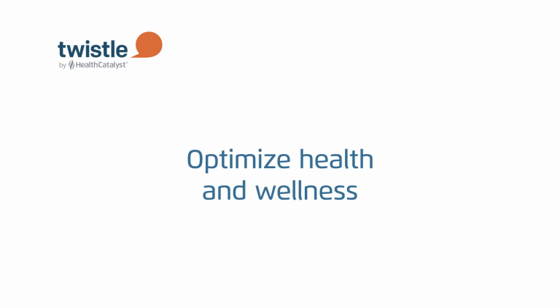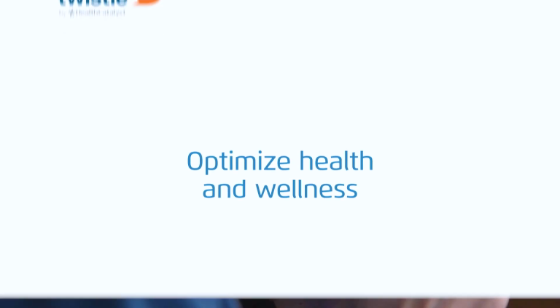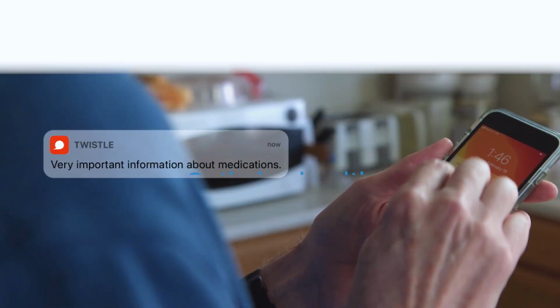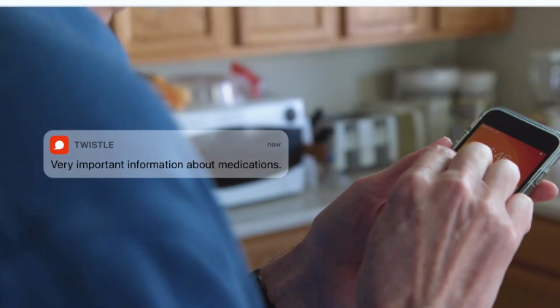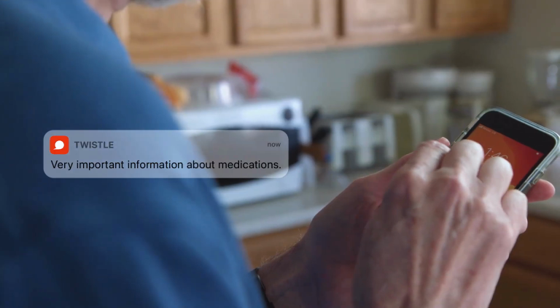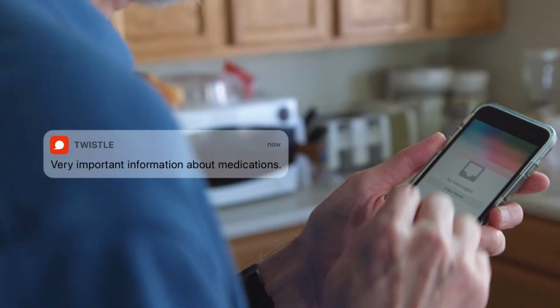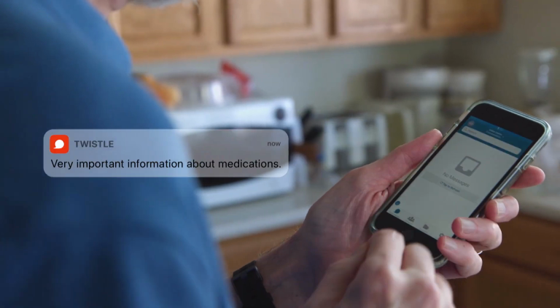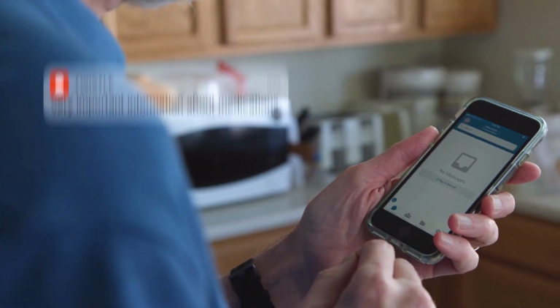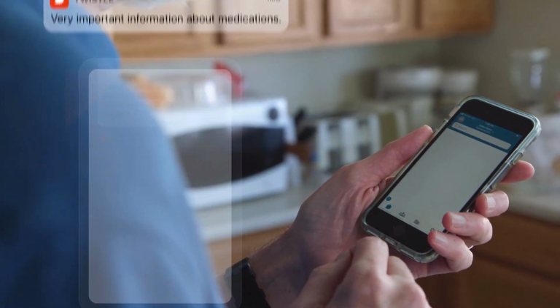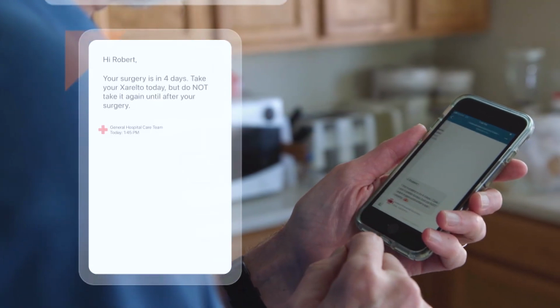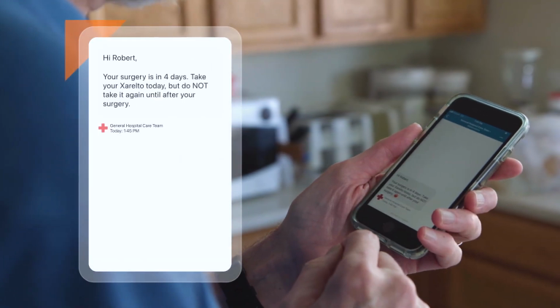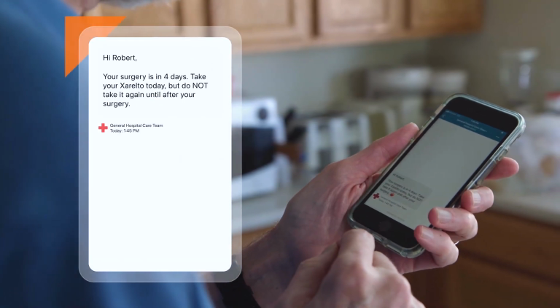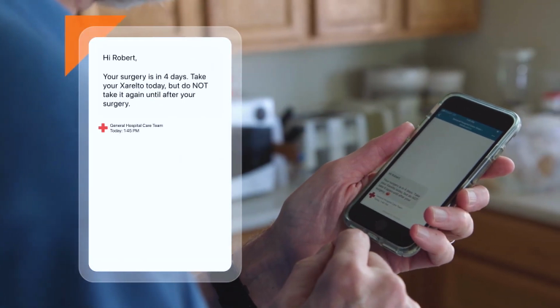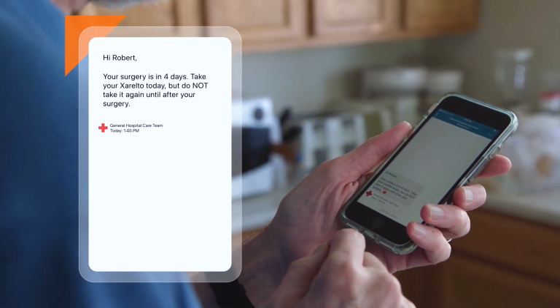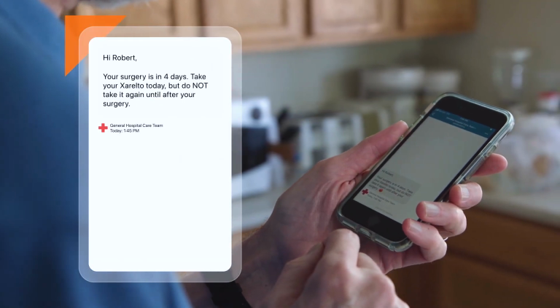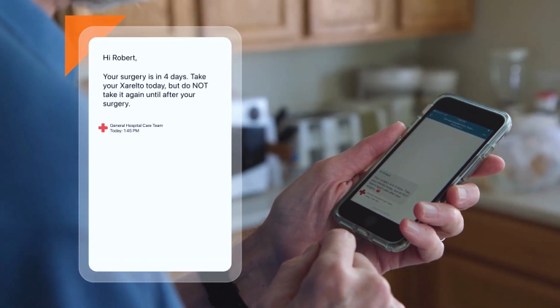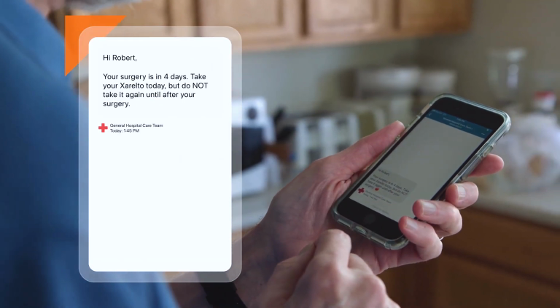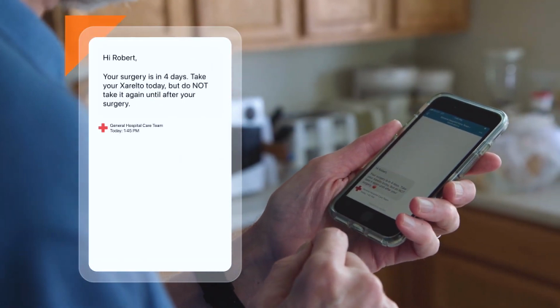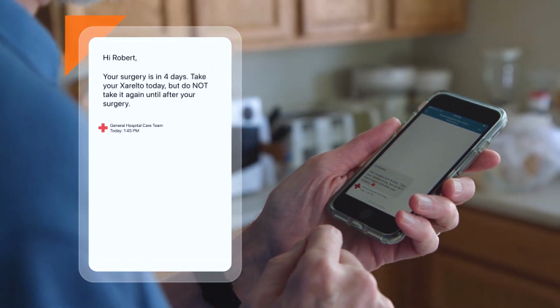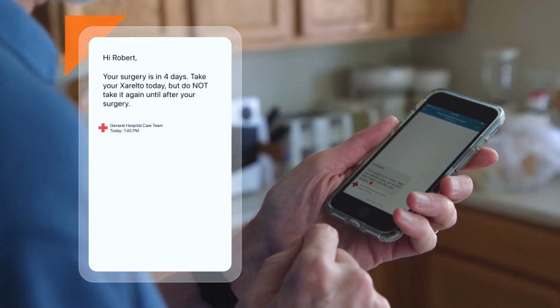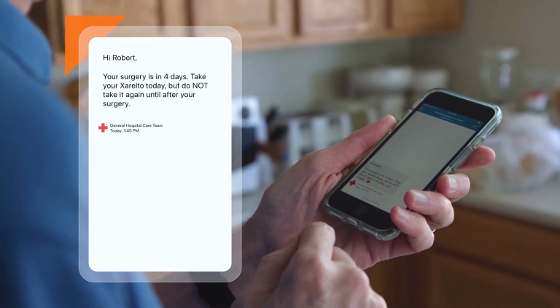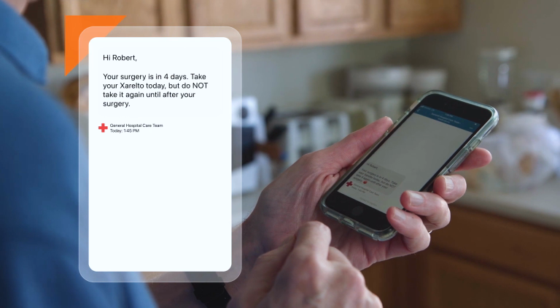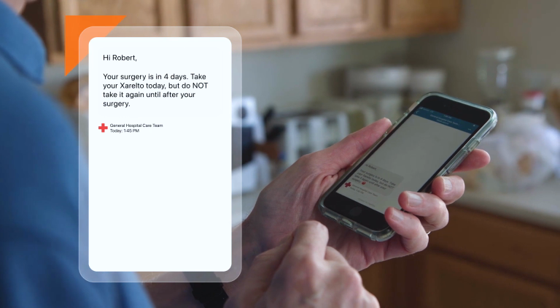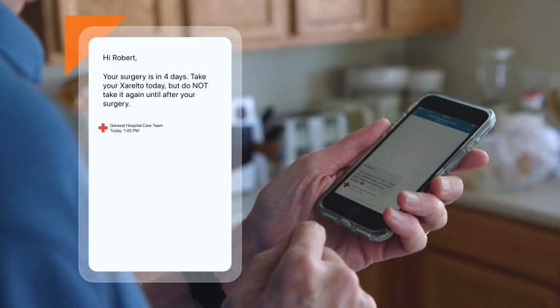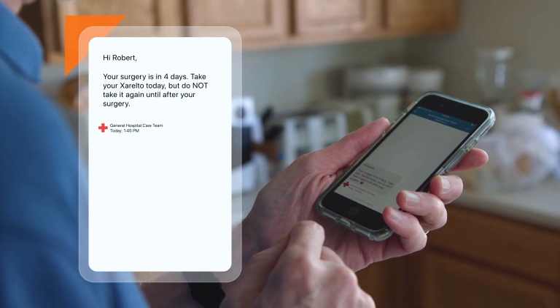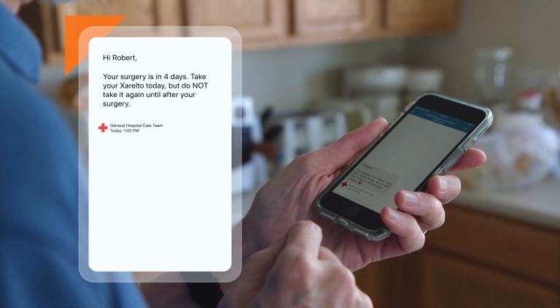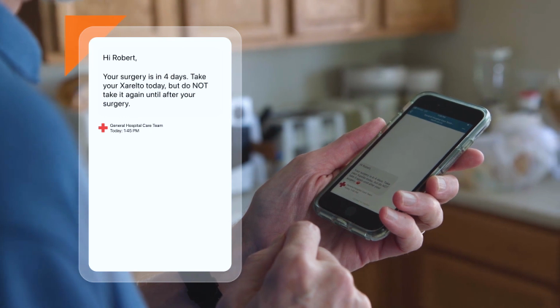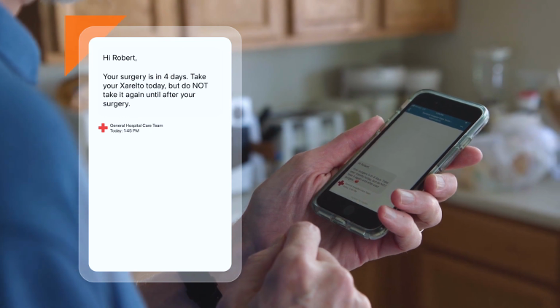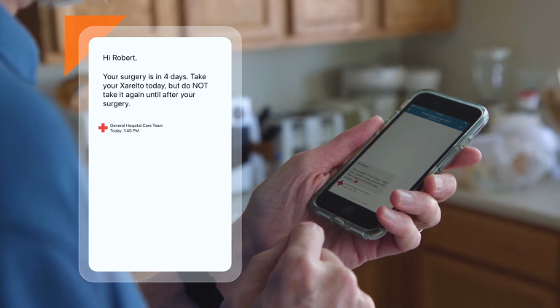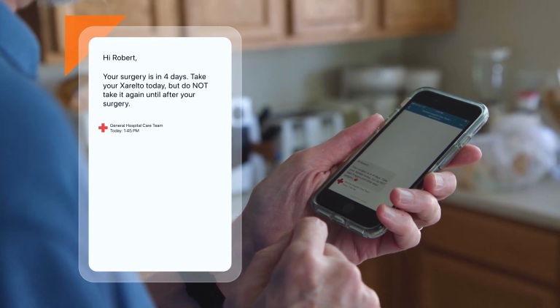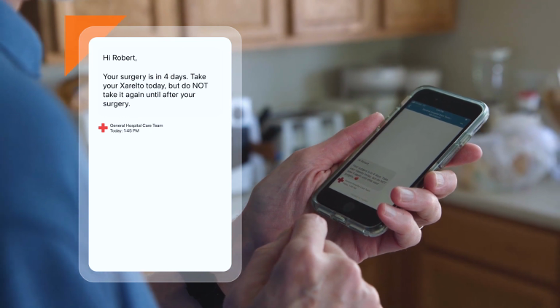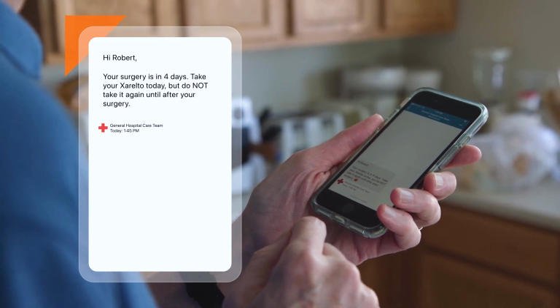In this example, the patient is reminded to stop taking a blood thinning medication four days before surgery.